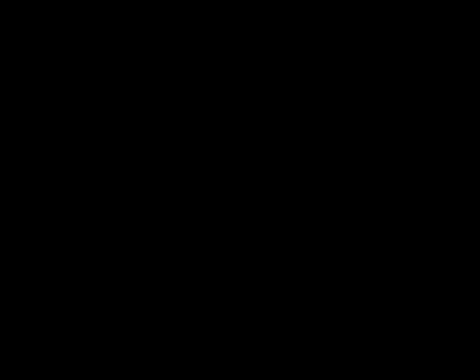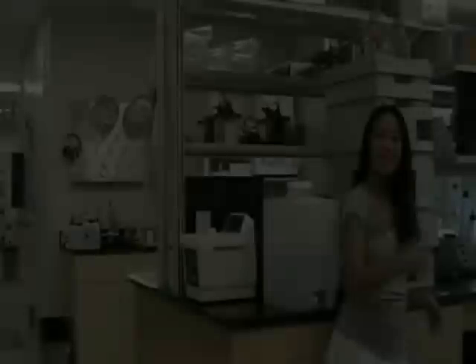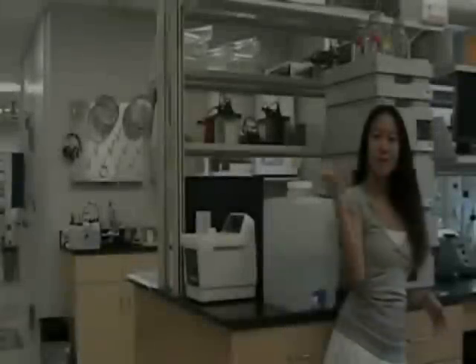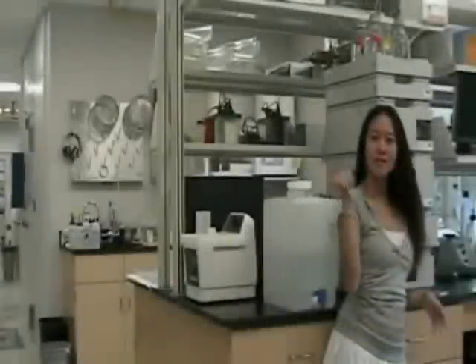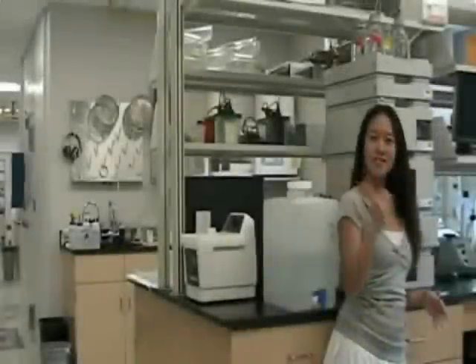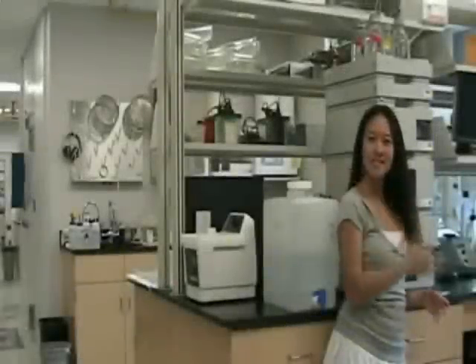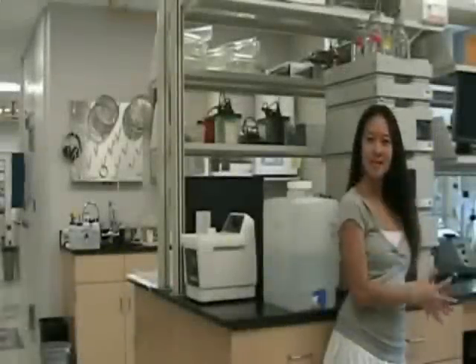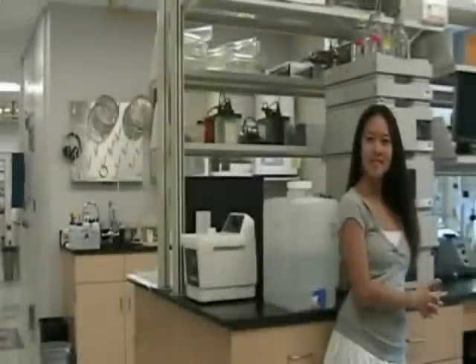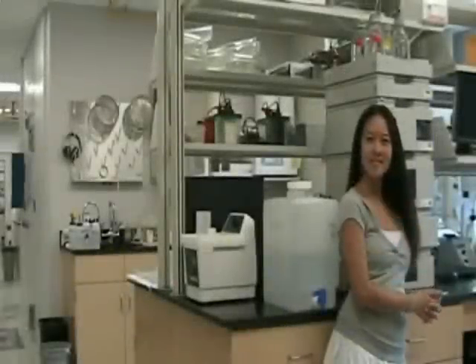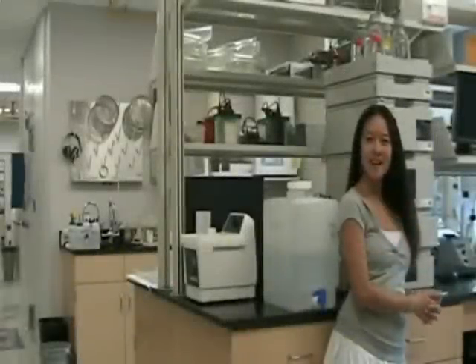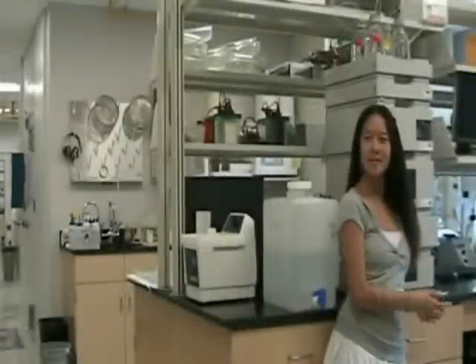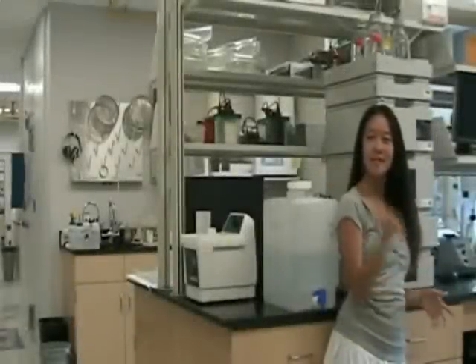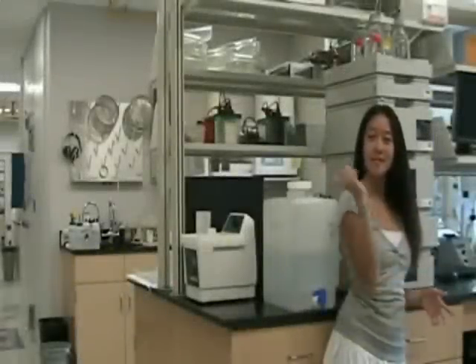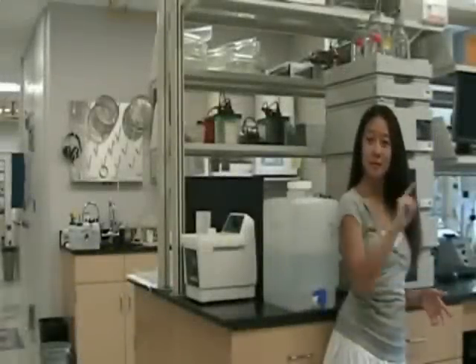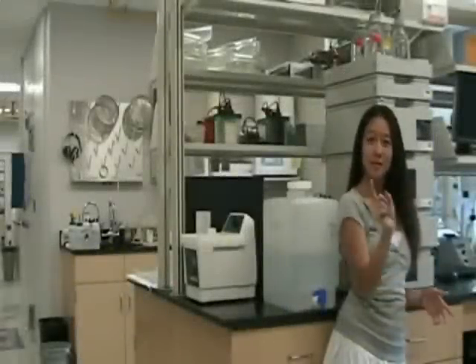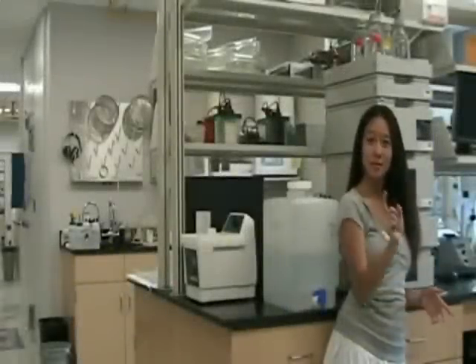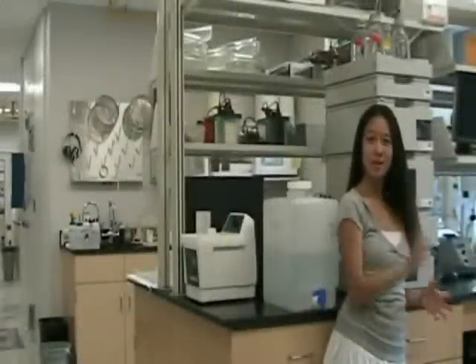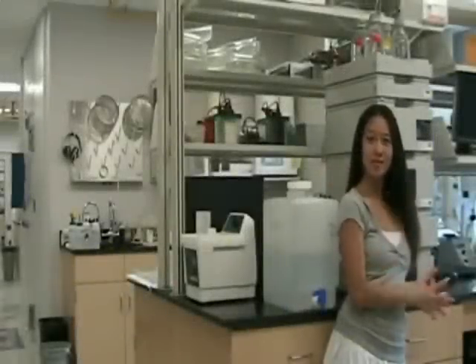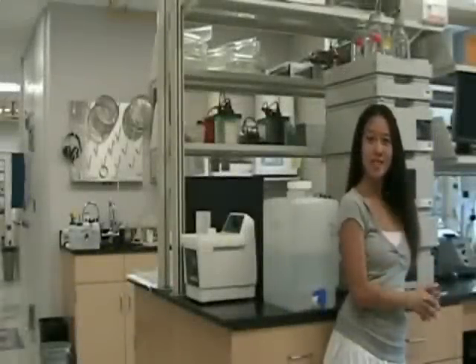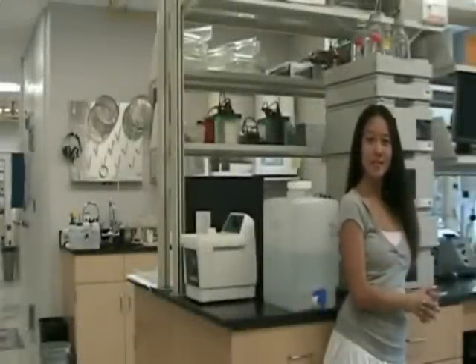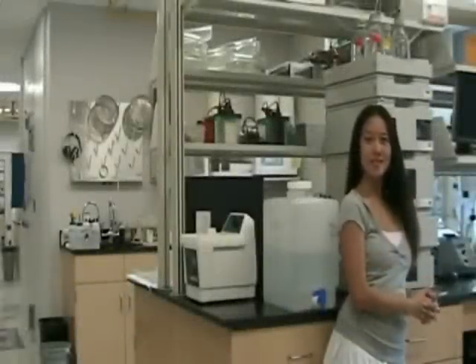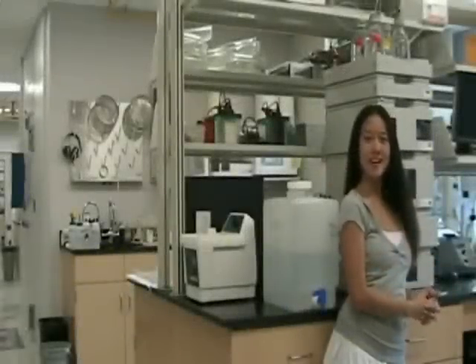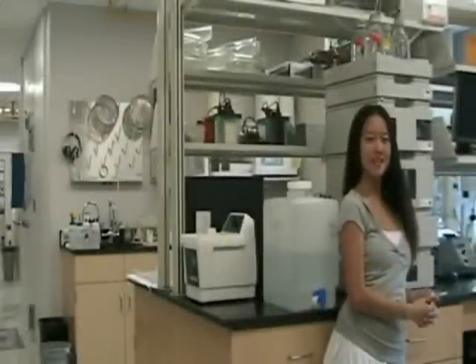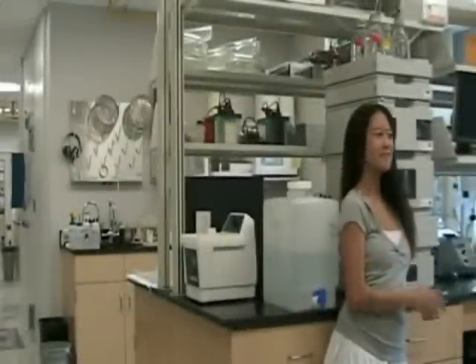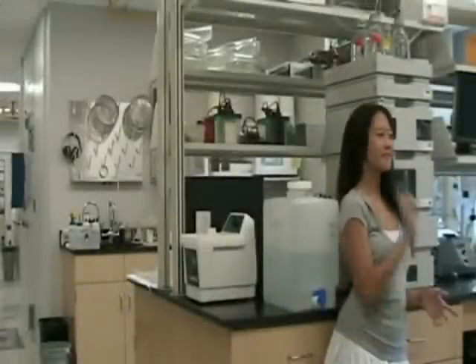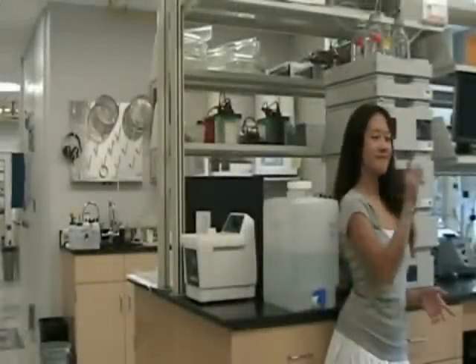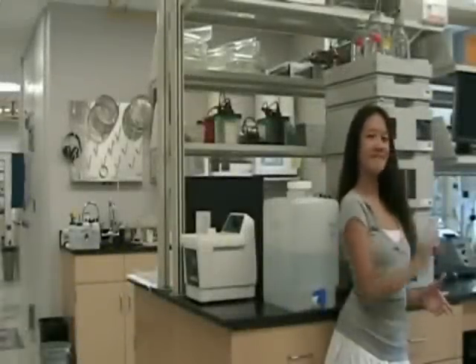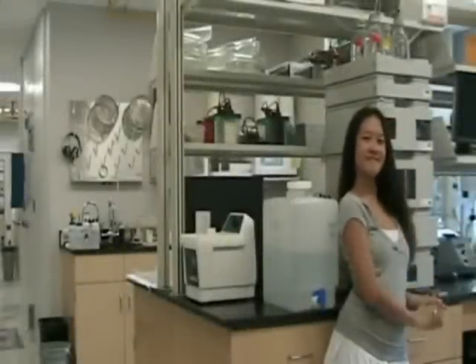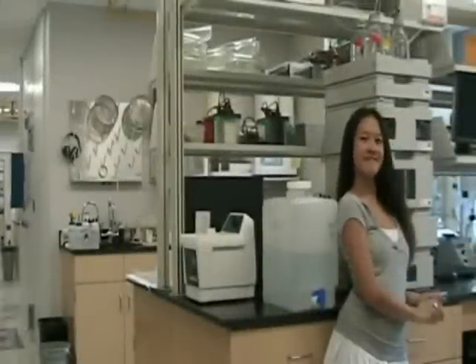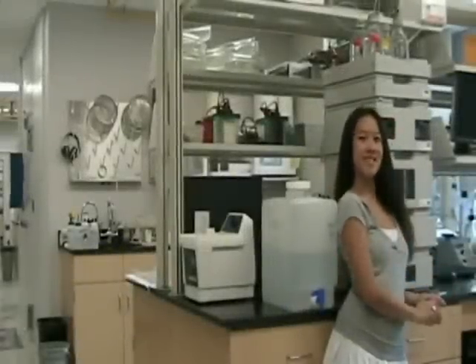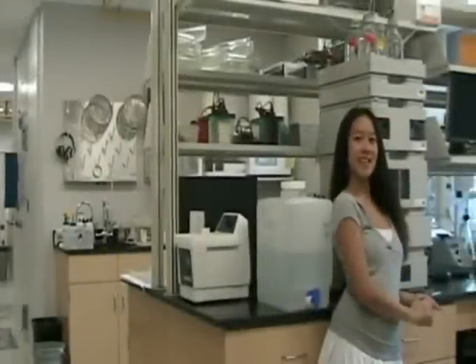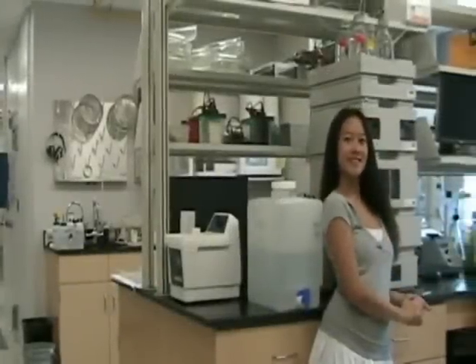So we were just in the Peterson lab. Here's a quick tour of the Demeron lab. Check it out.